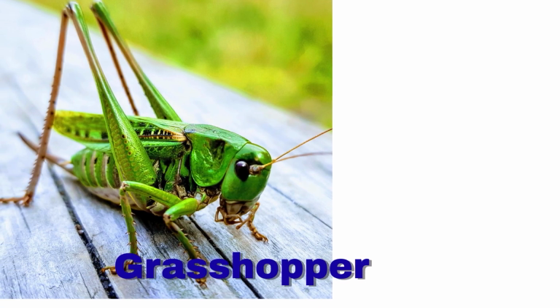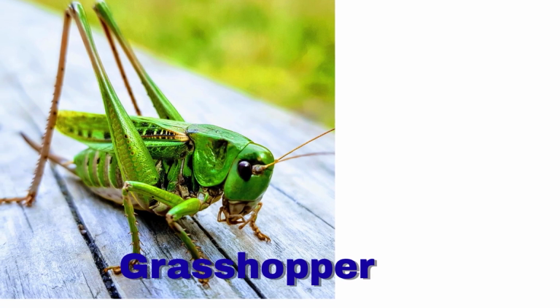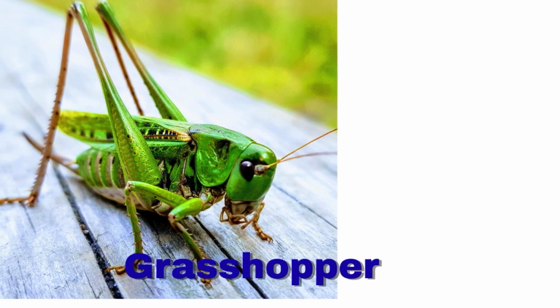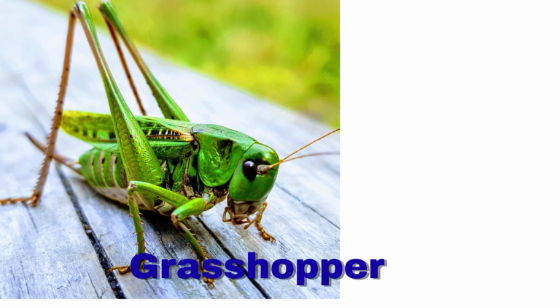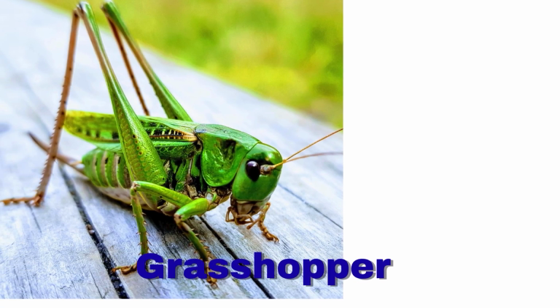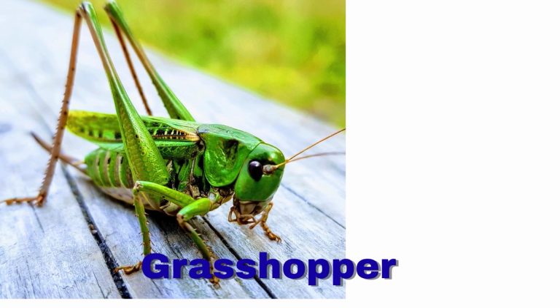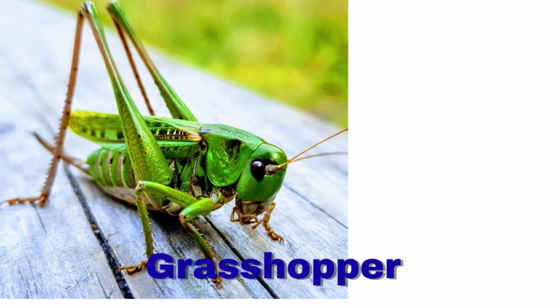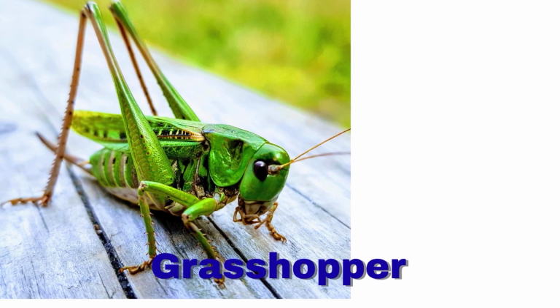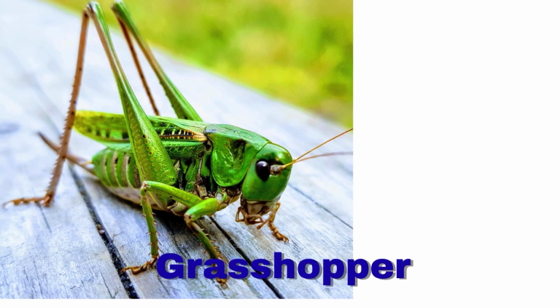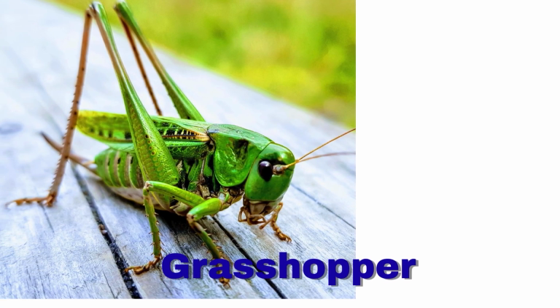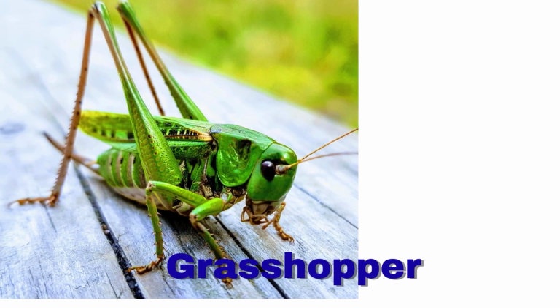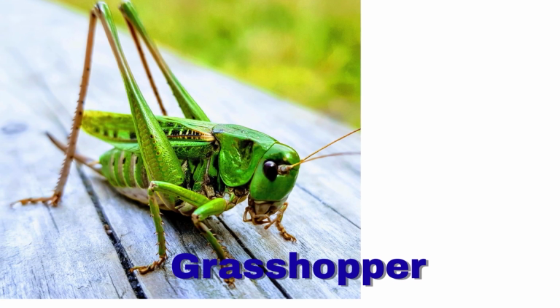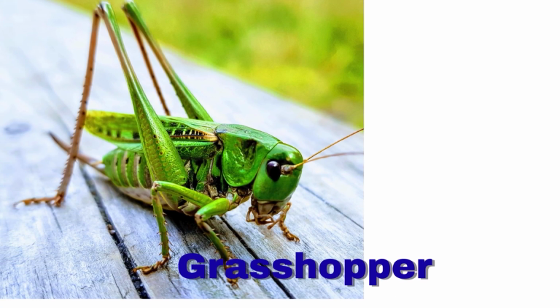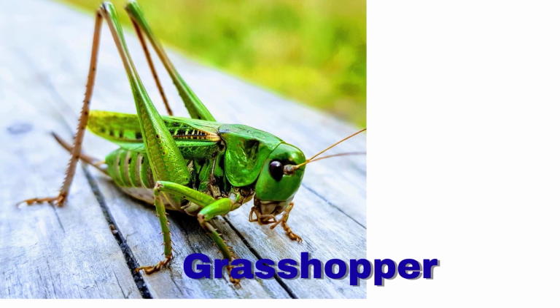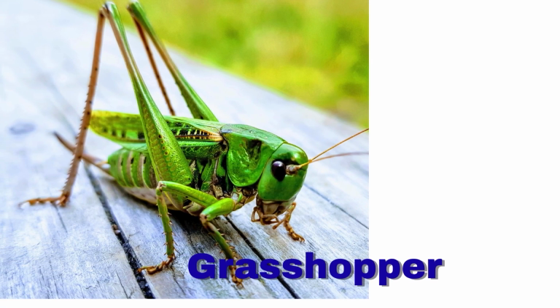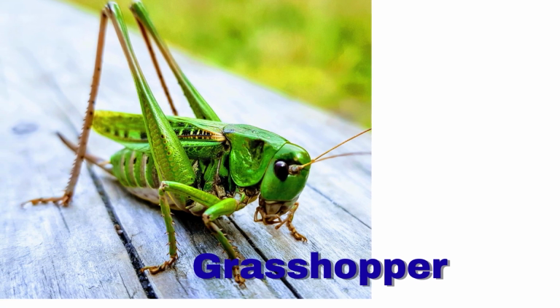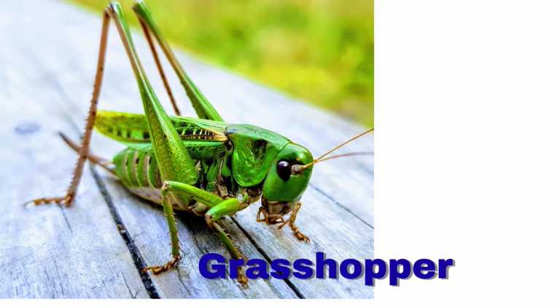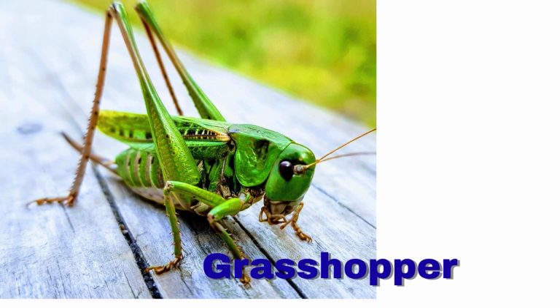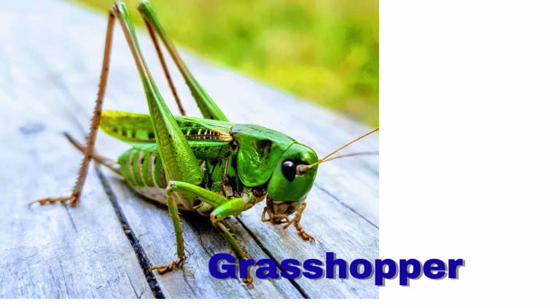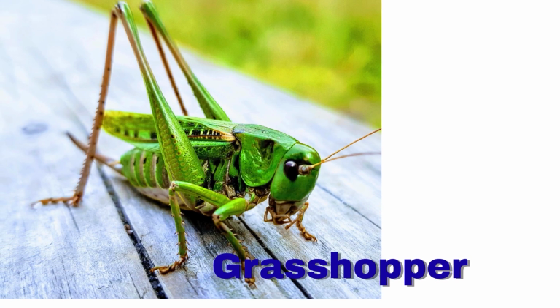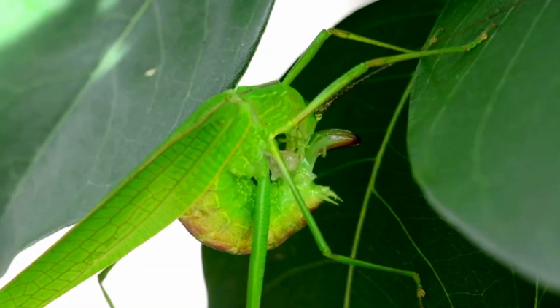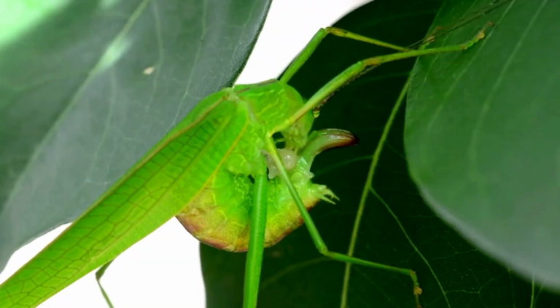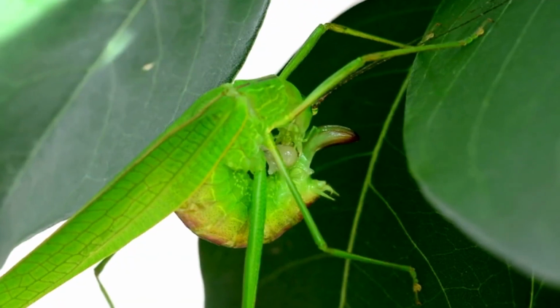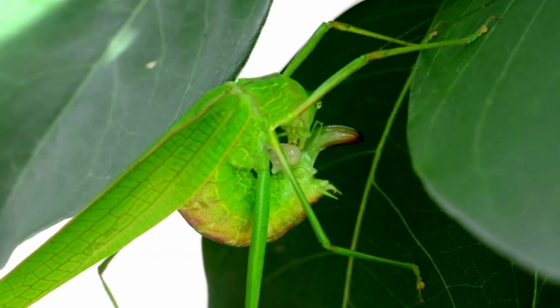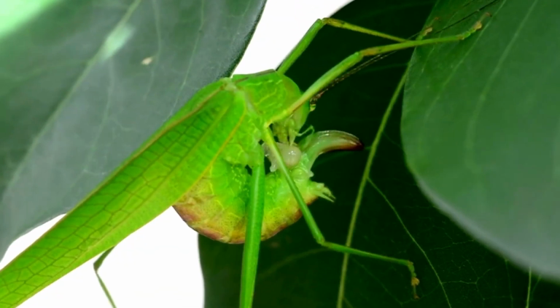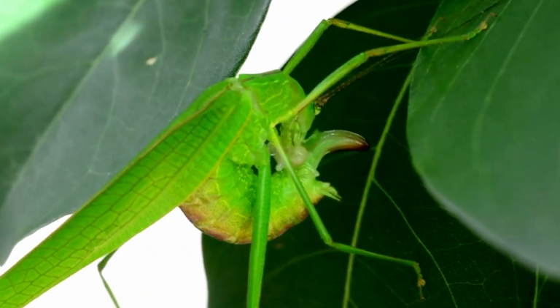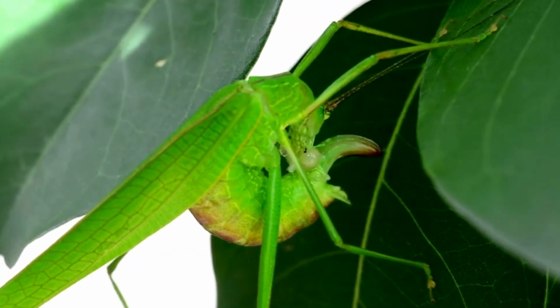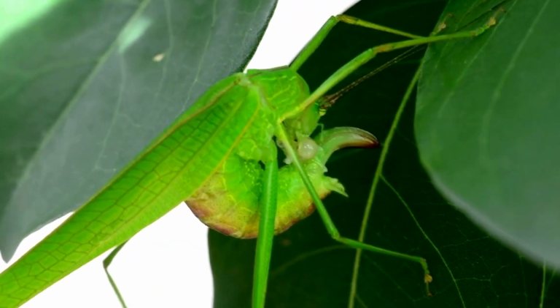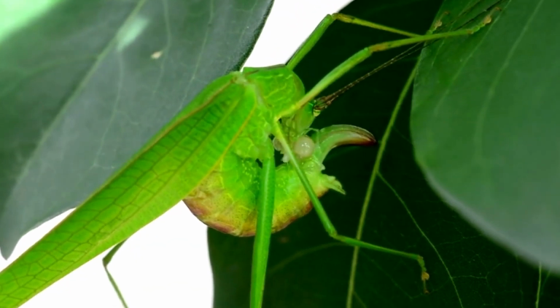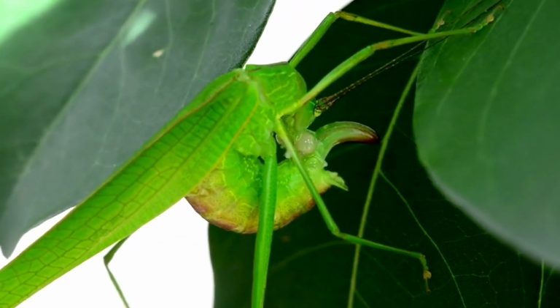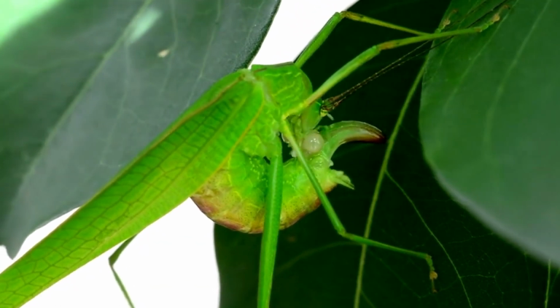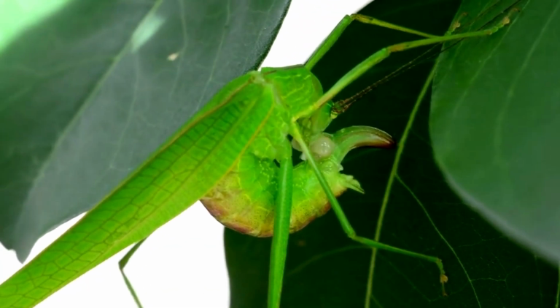Grasshopper. A grasshopper can leap far. It eats green leaves.